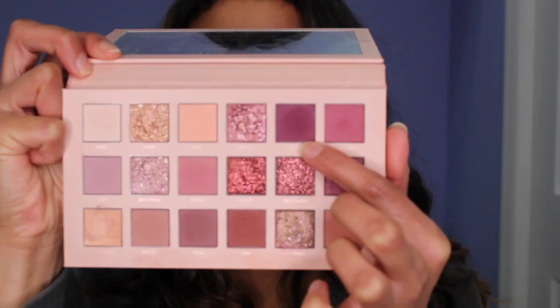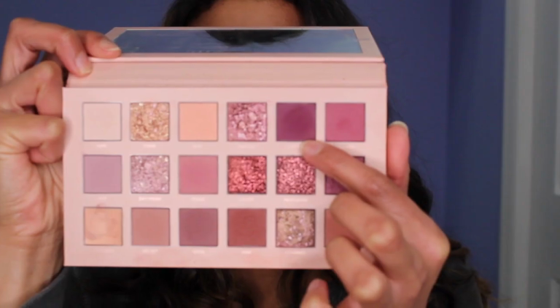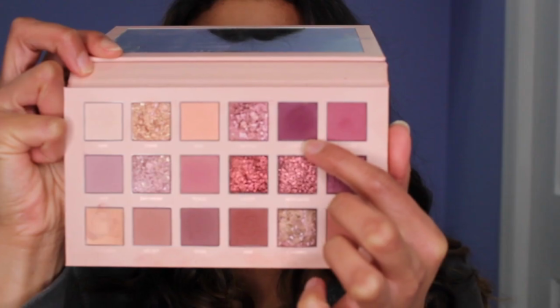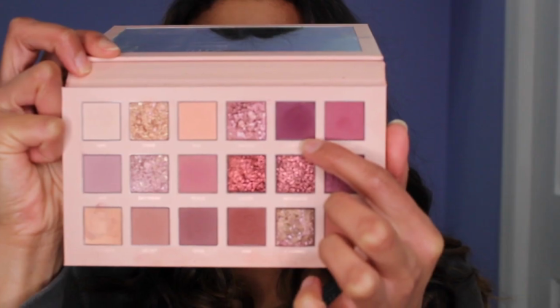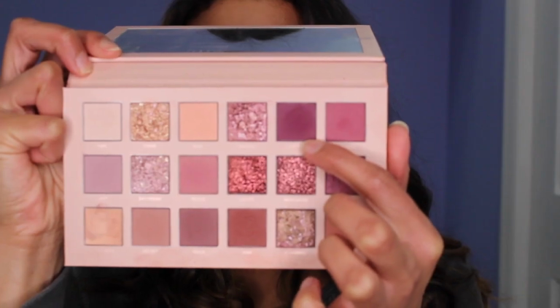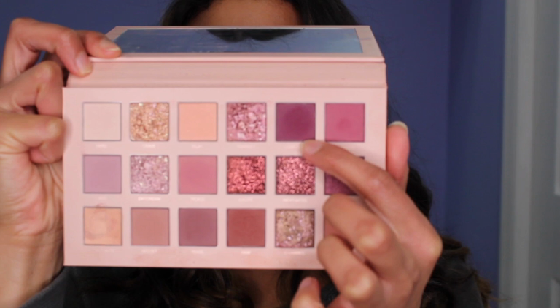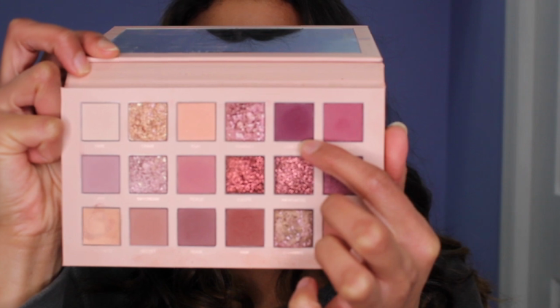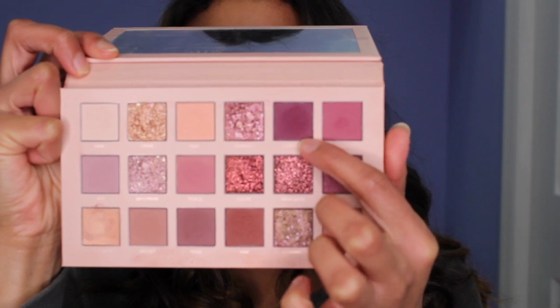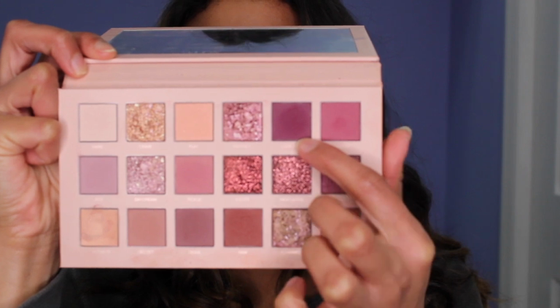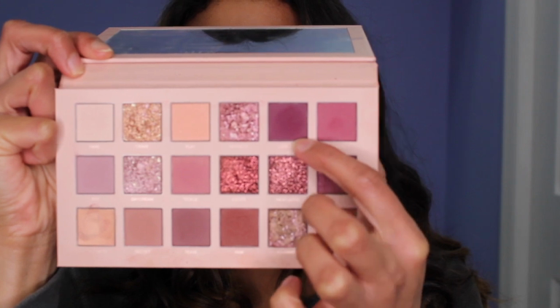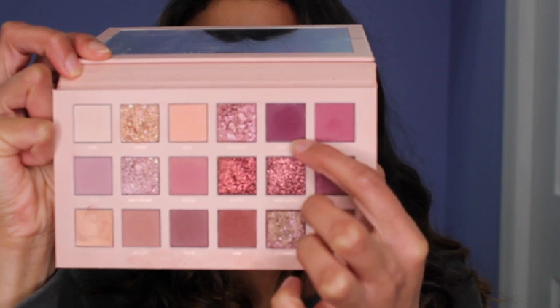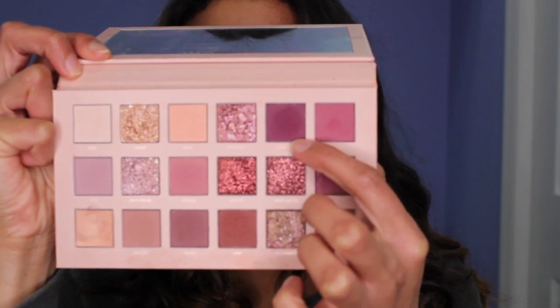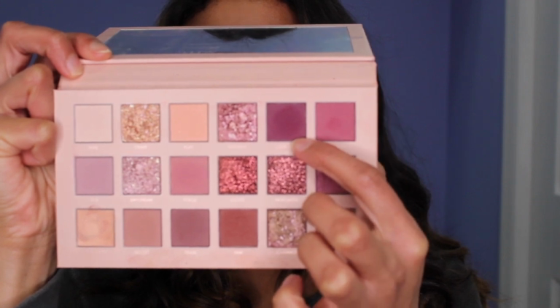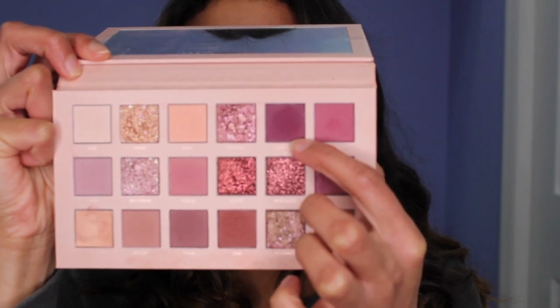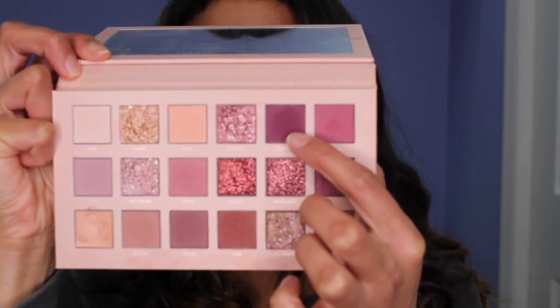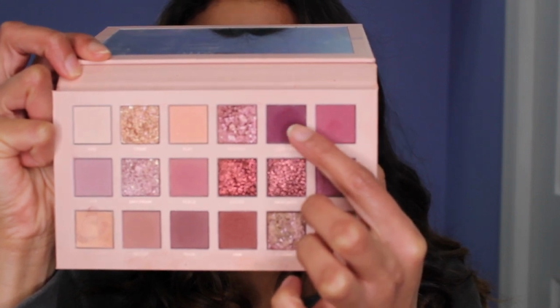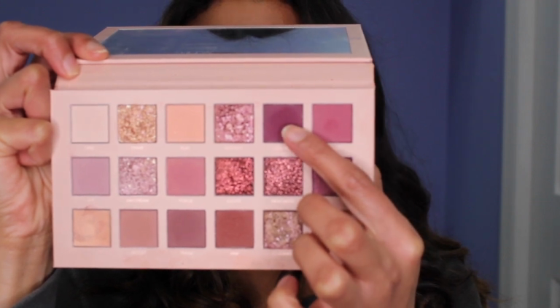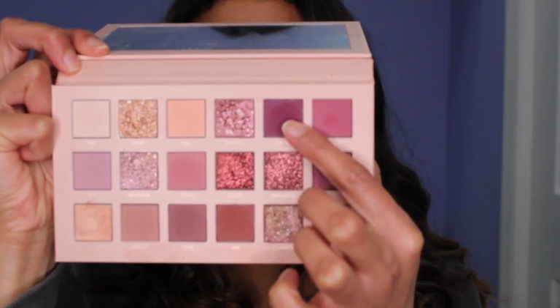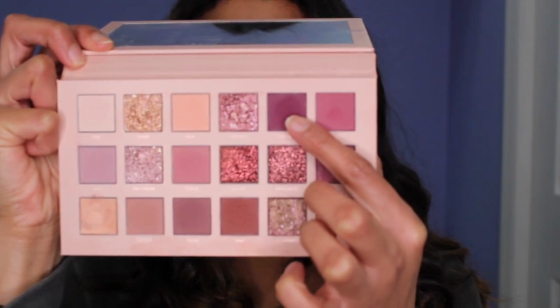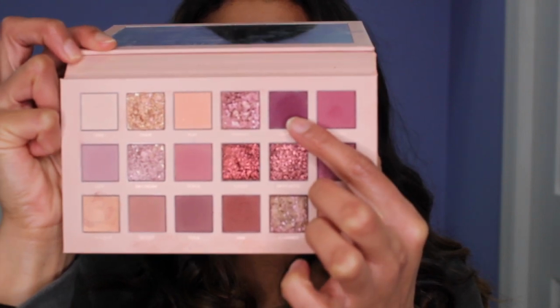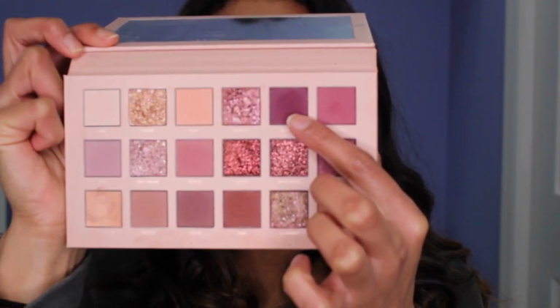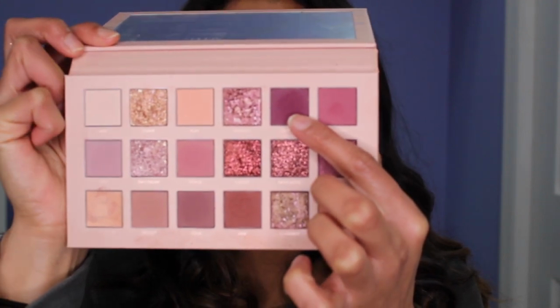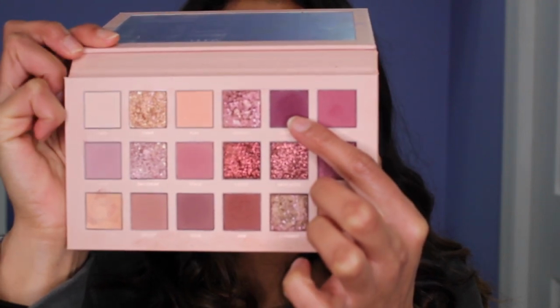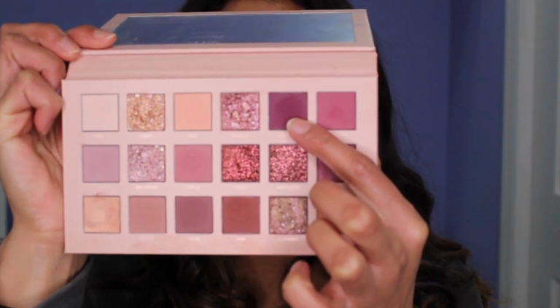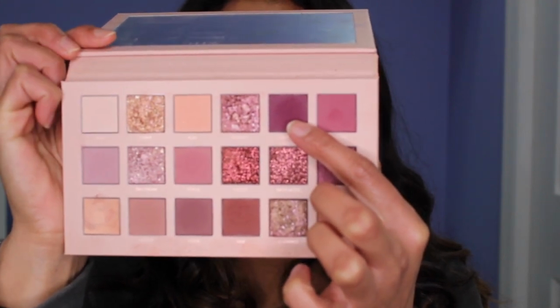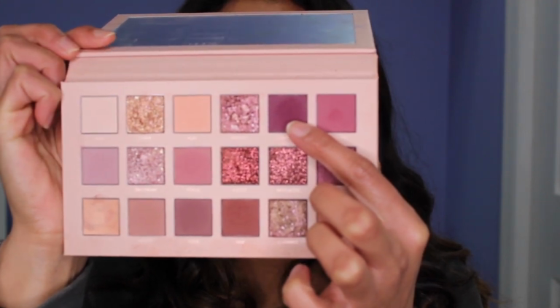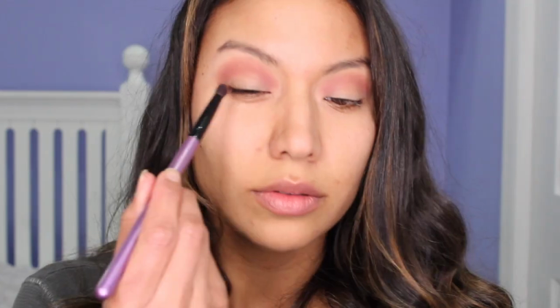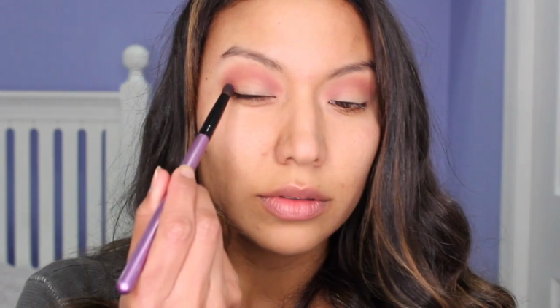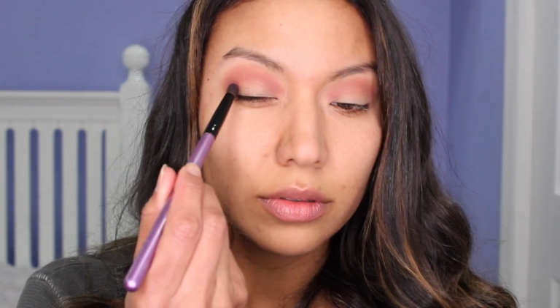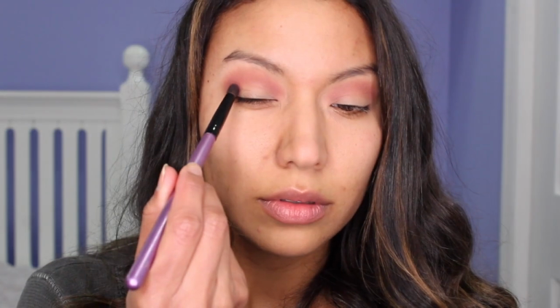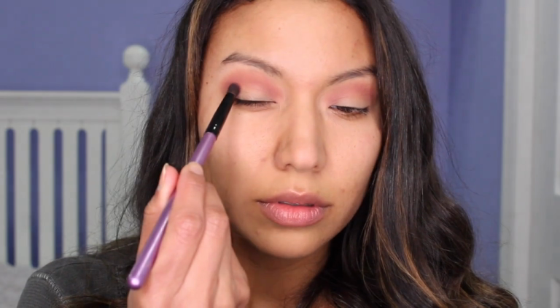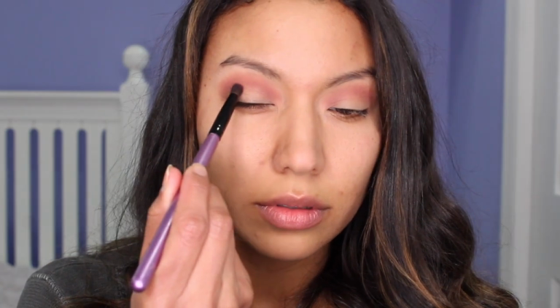And for the next color, I'm going to be using Love Bite. This is in the crease.